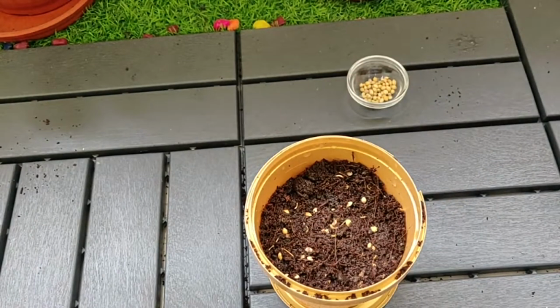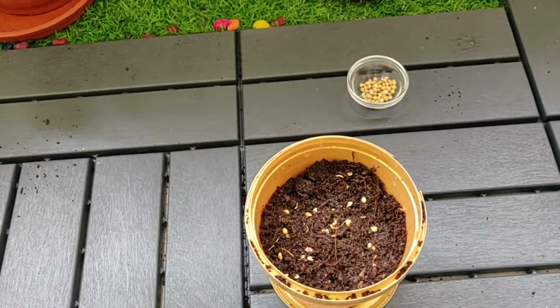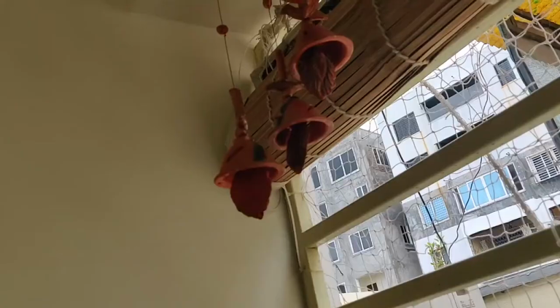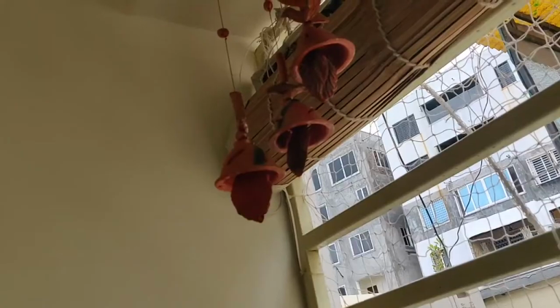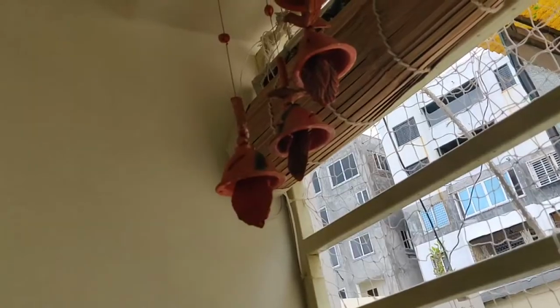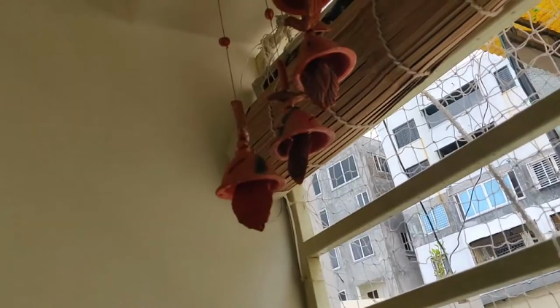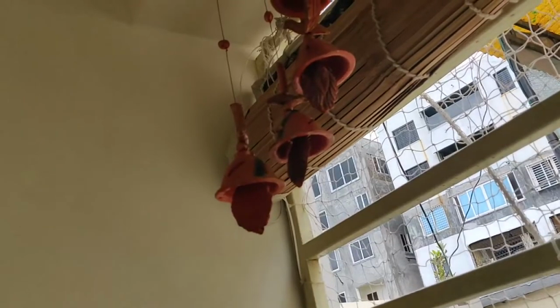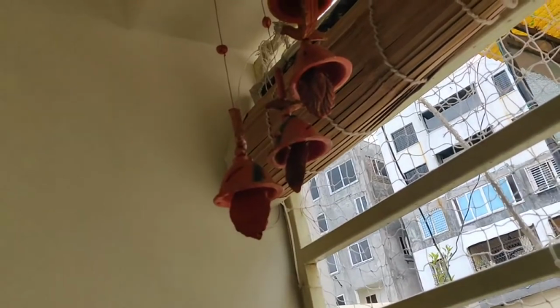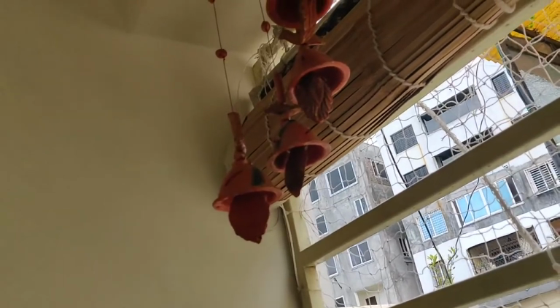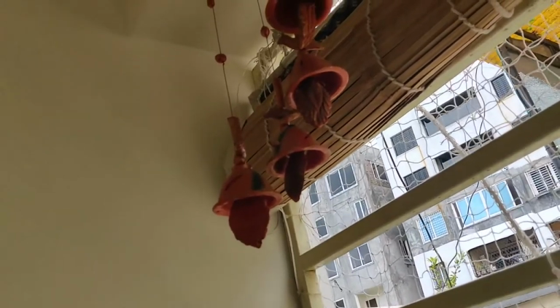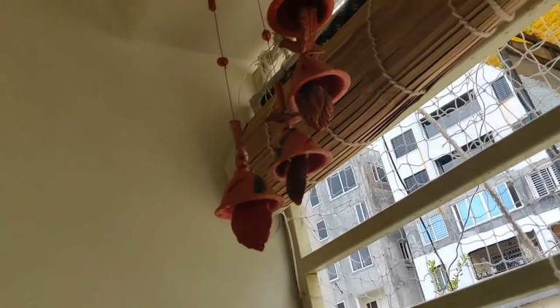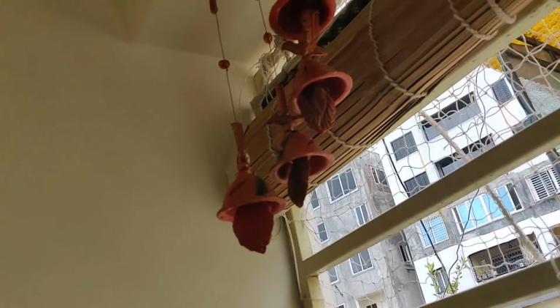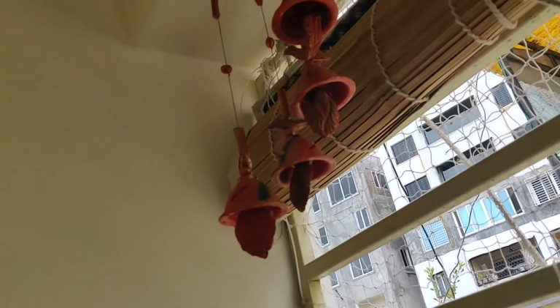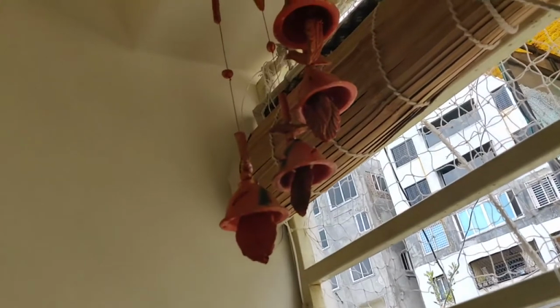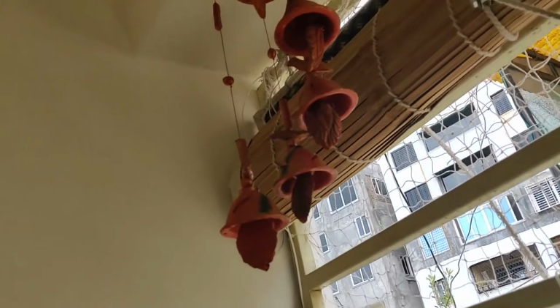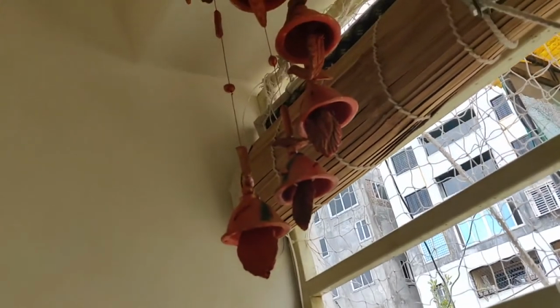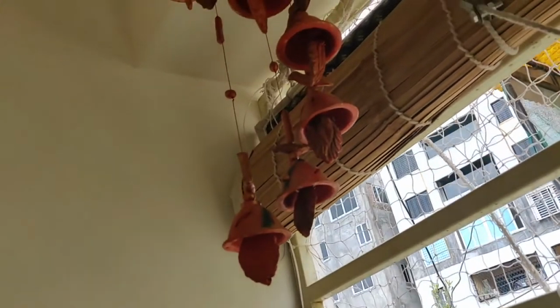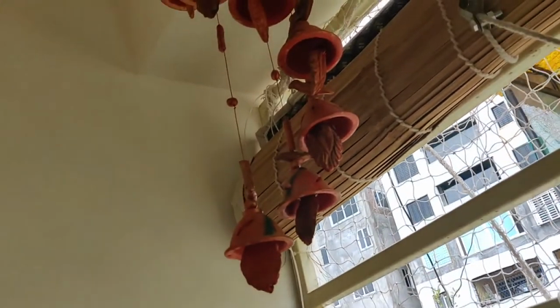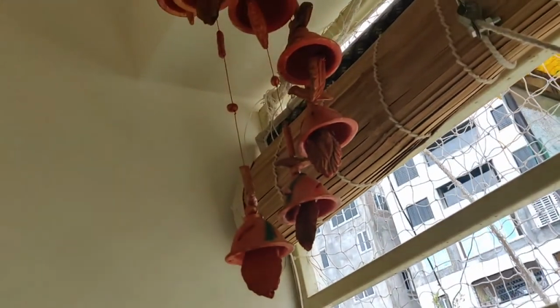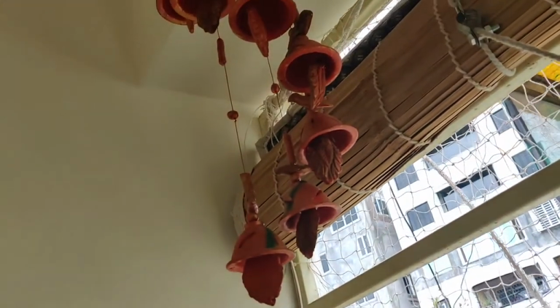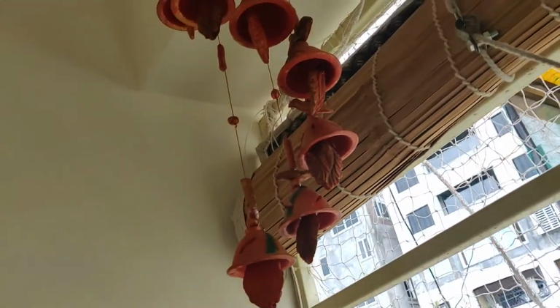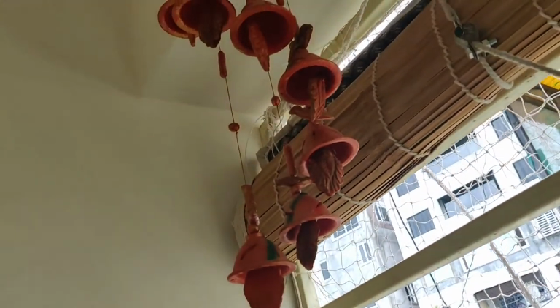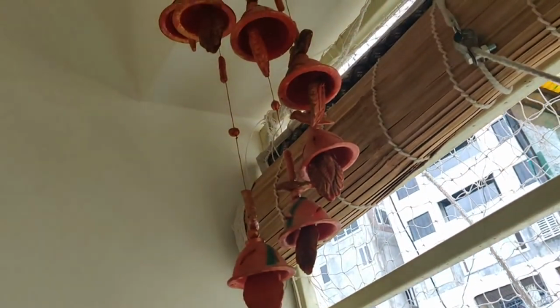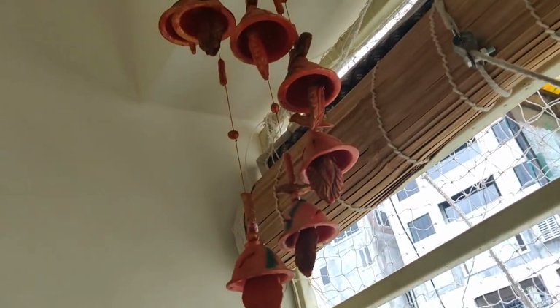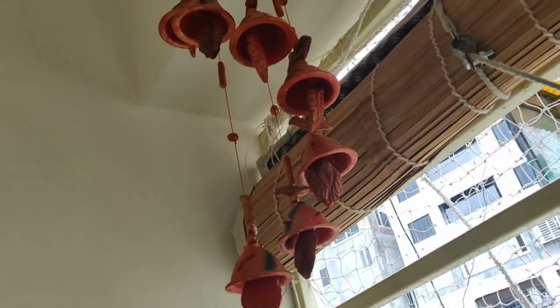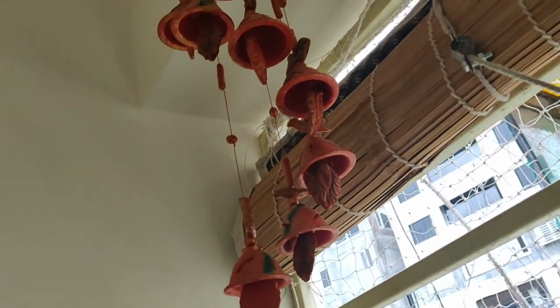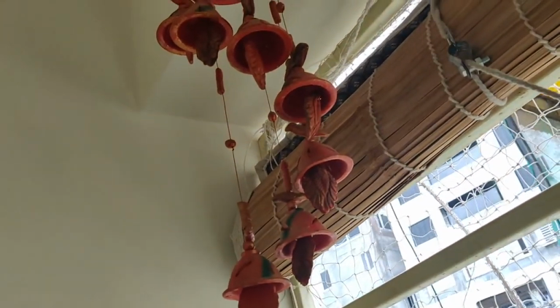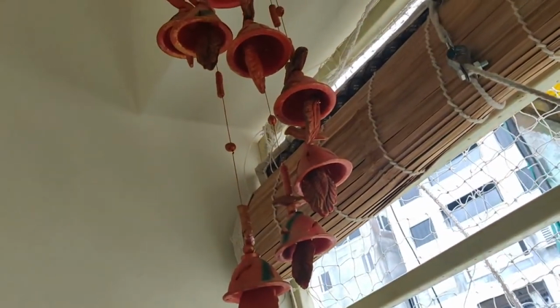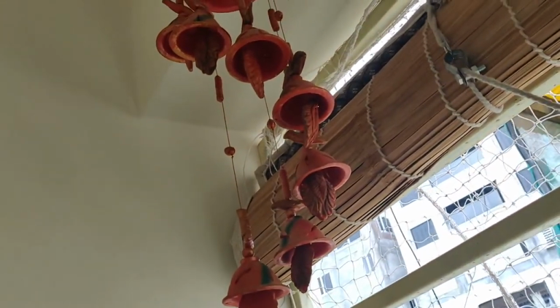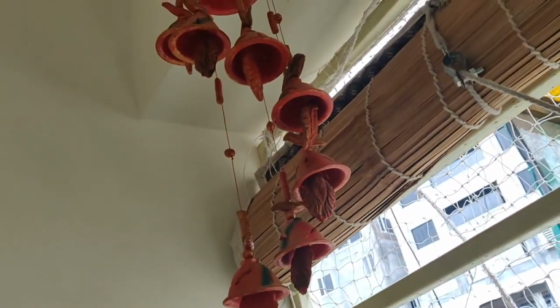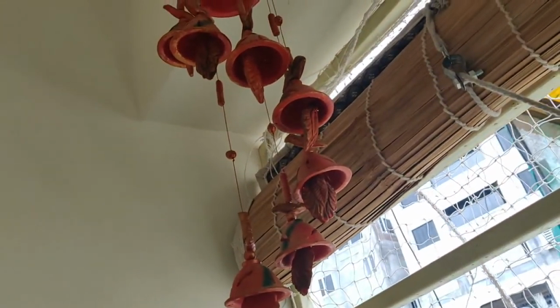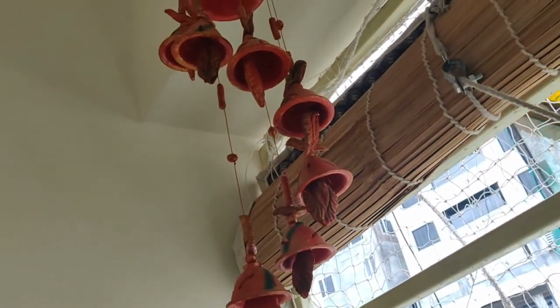Sprinkle some water and keep it aside. There are different types of plants which need to be kept in shade and some which need to be kept in sun. You need to read about them, research about them, and take care of your plants accordingly.